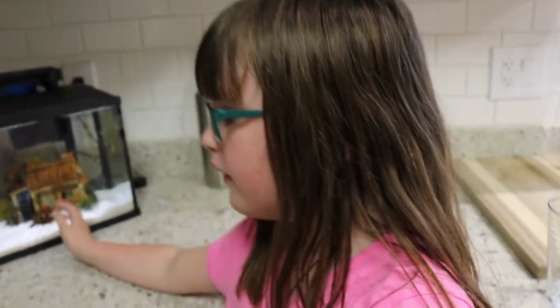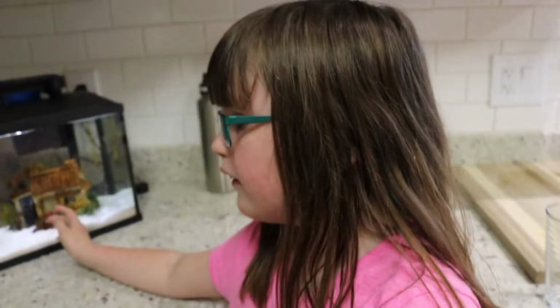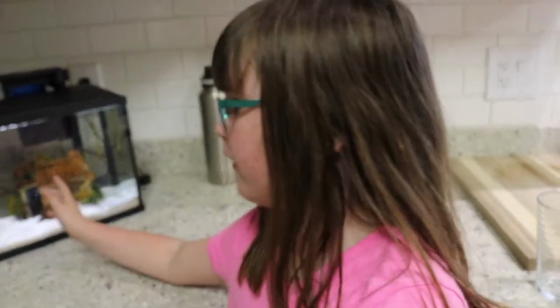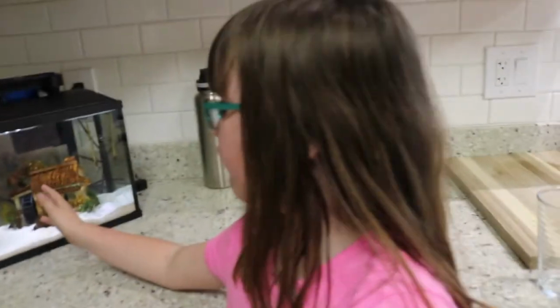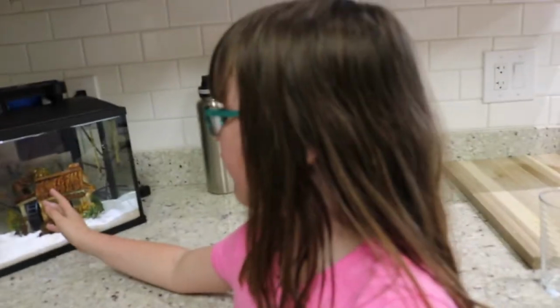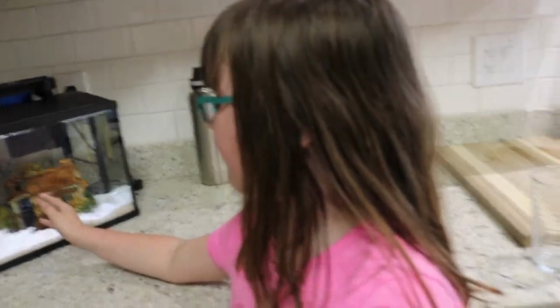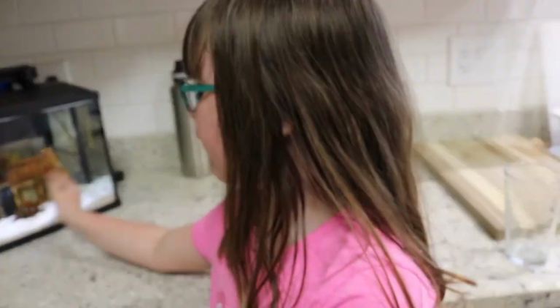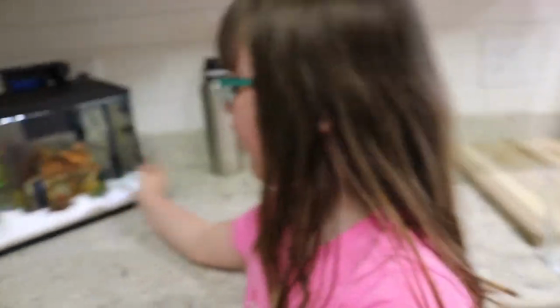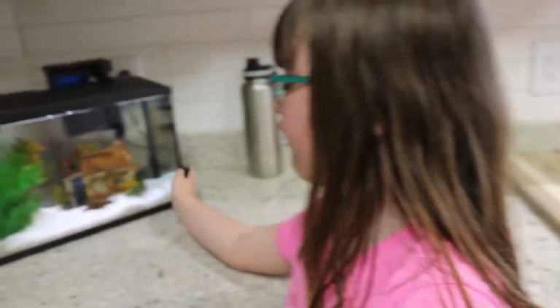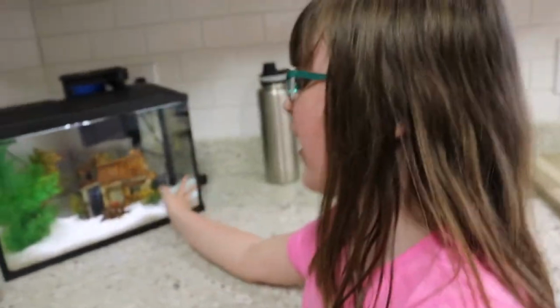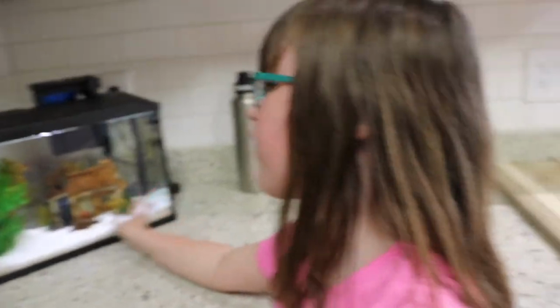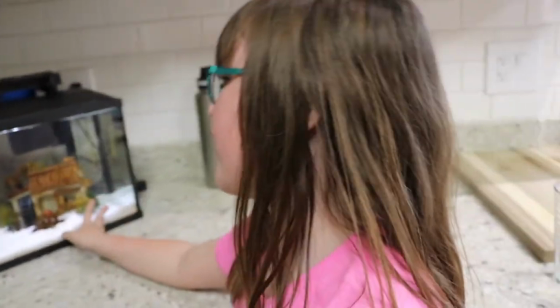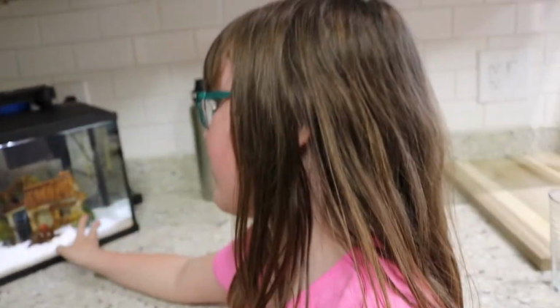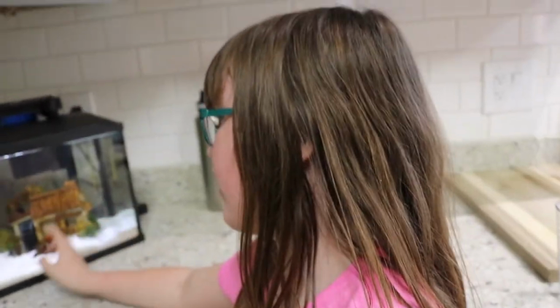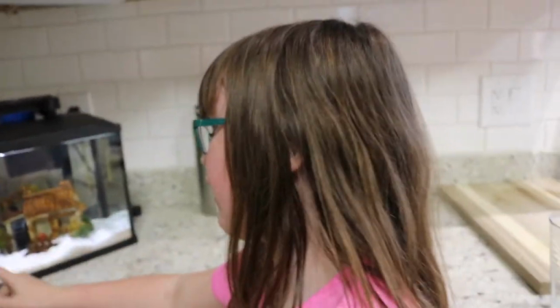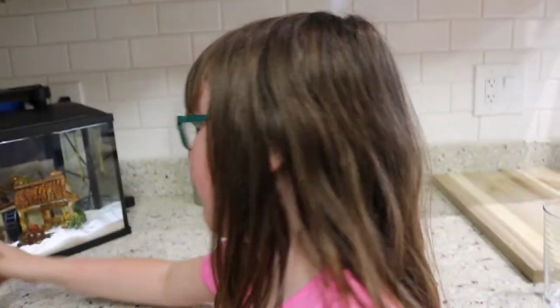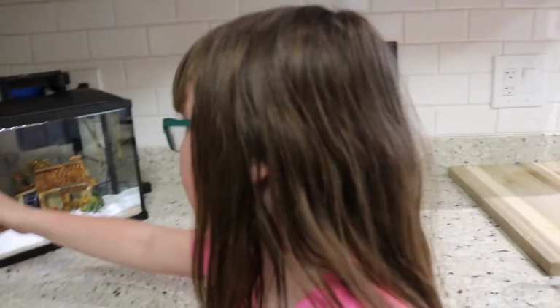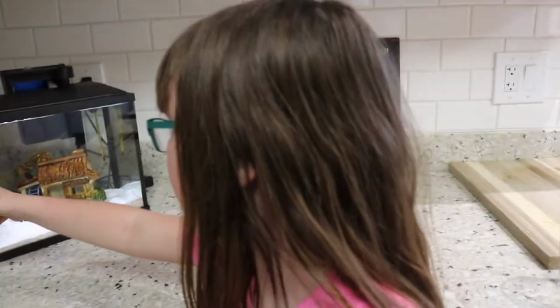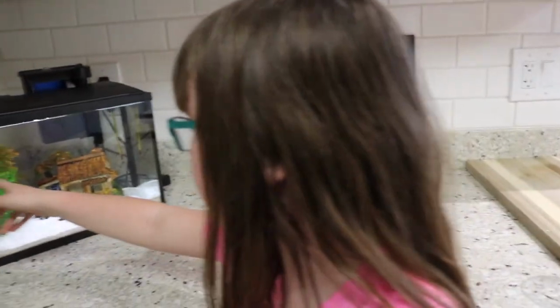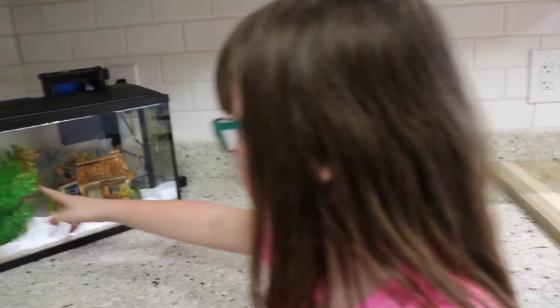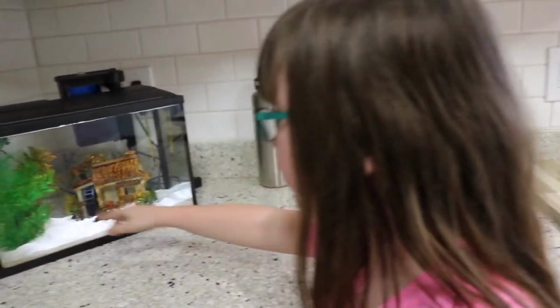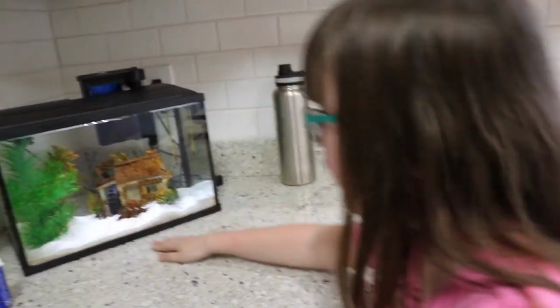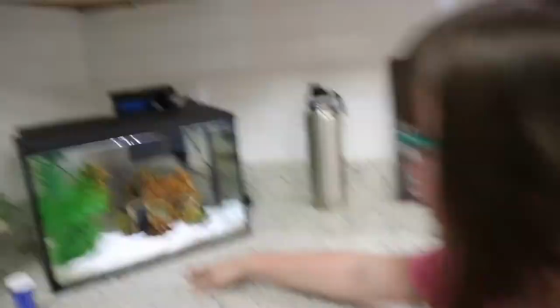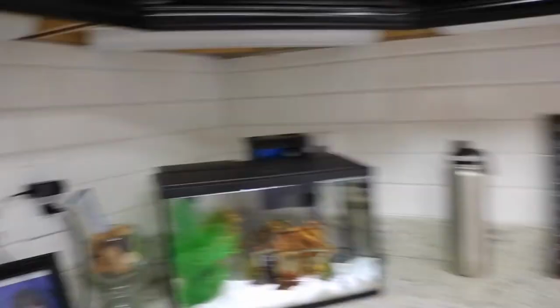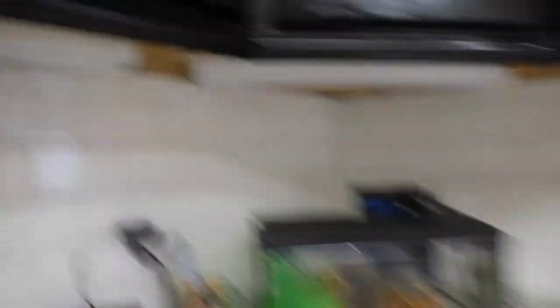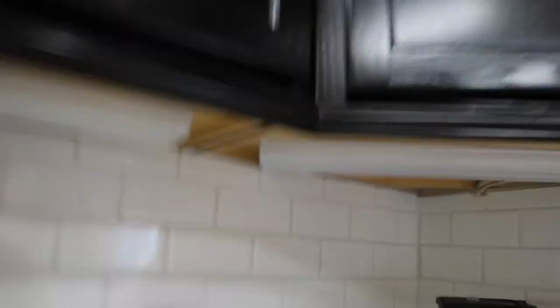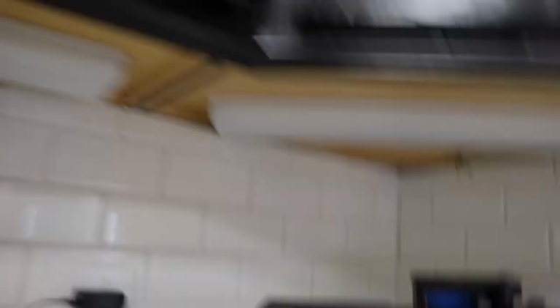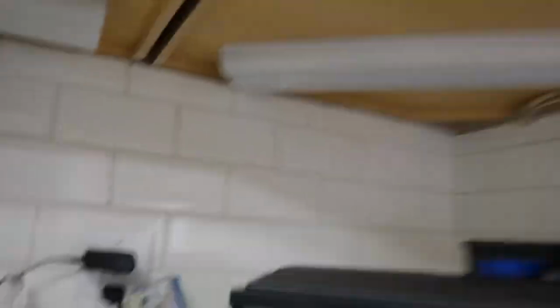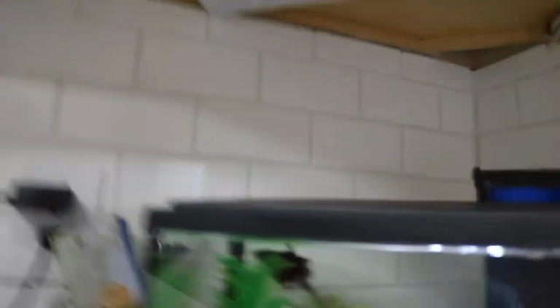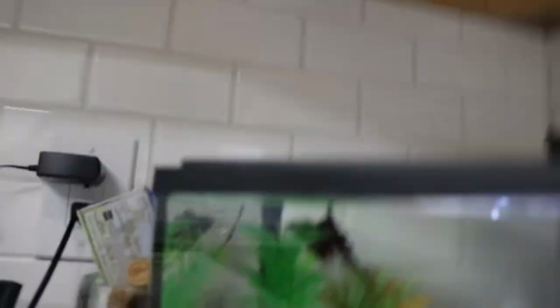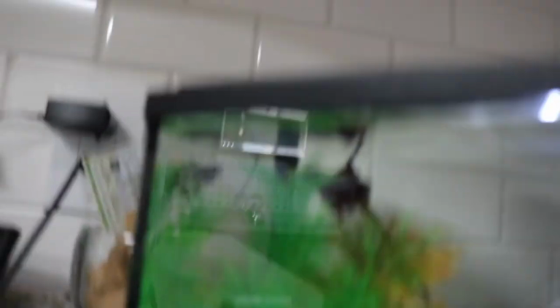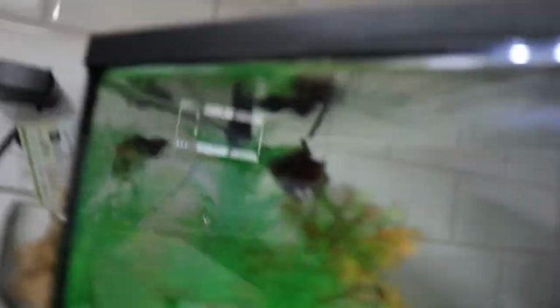This last fish tank has Cosmo, and he is a male betta.